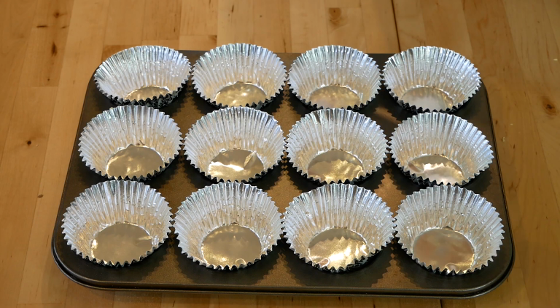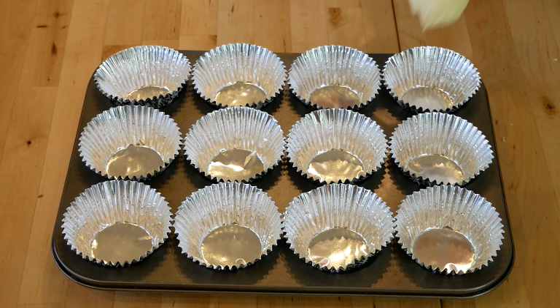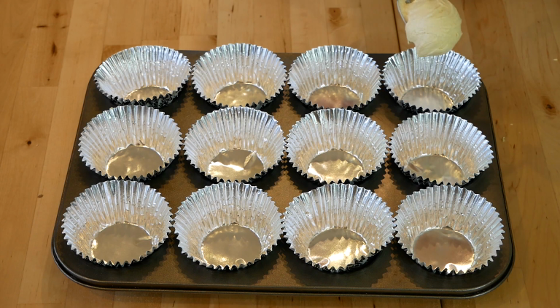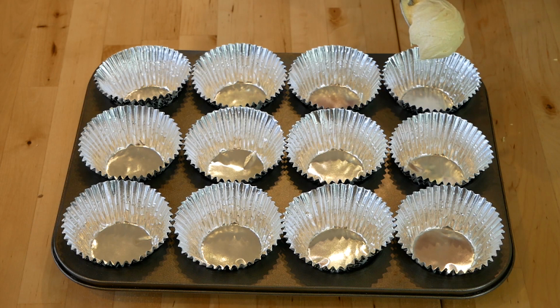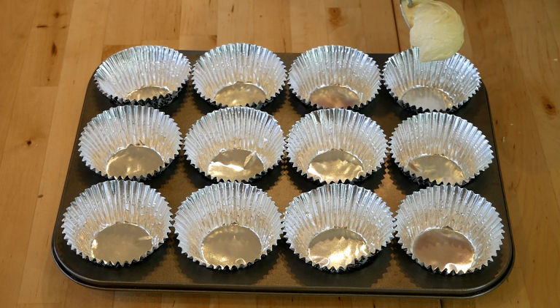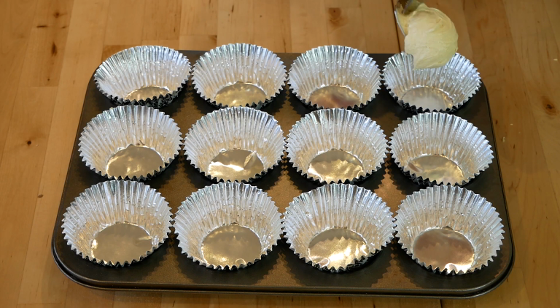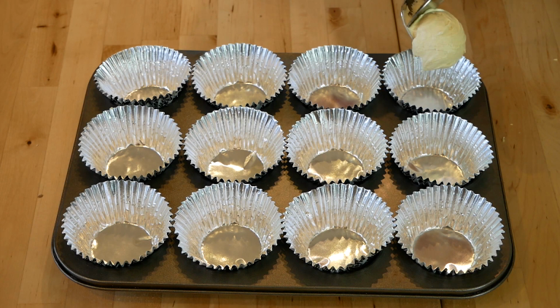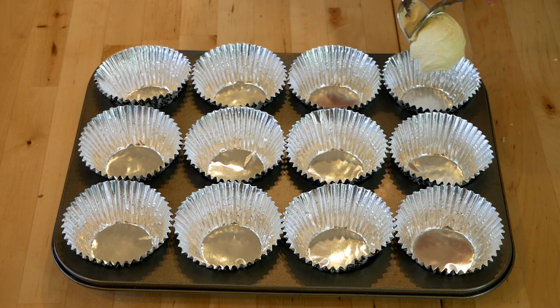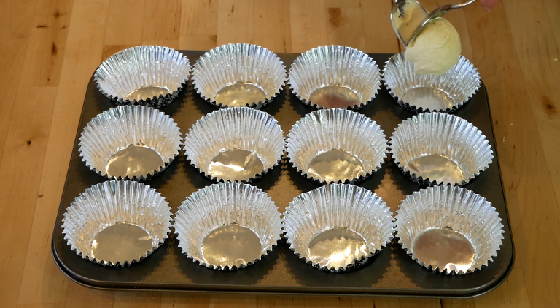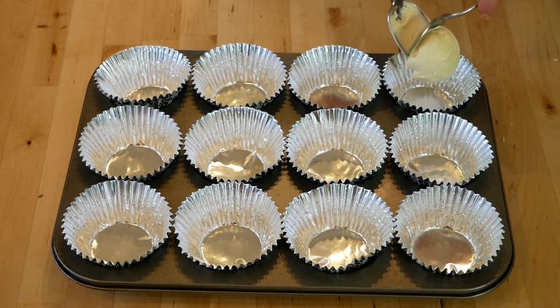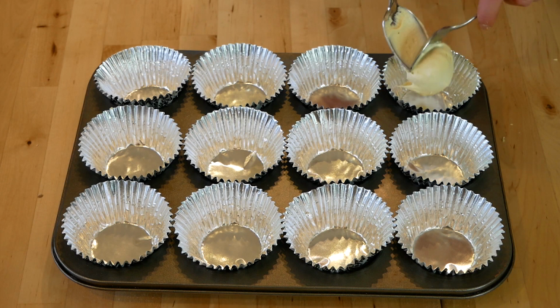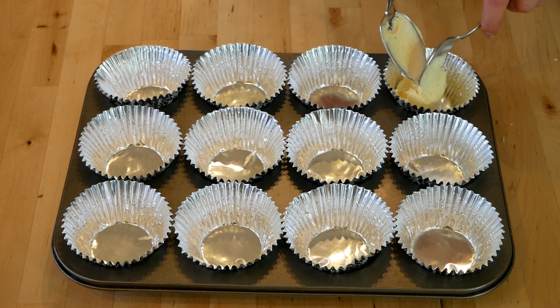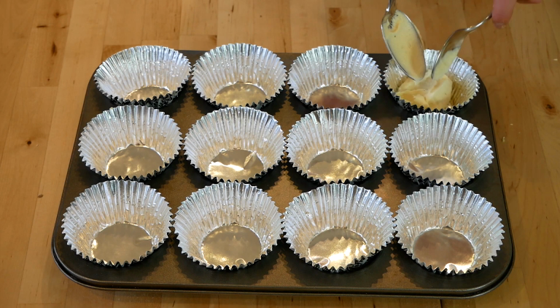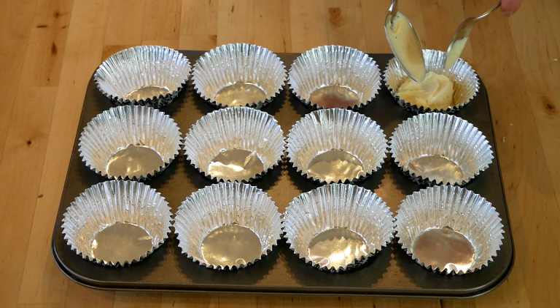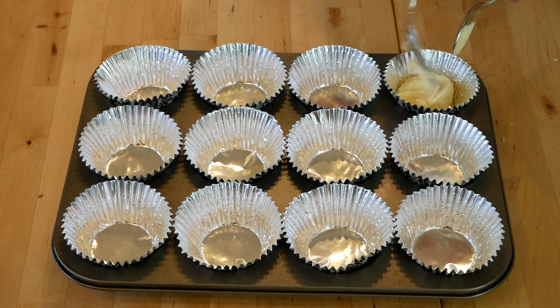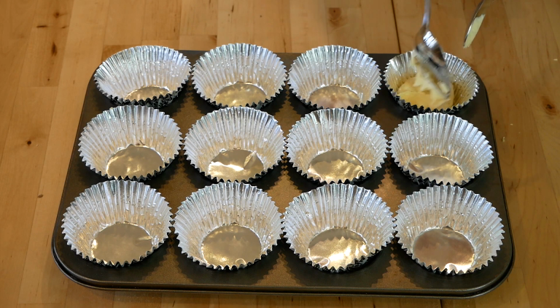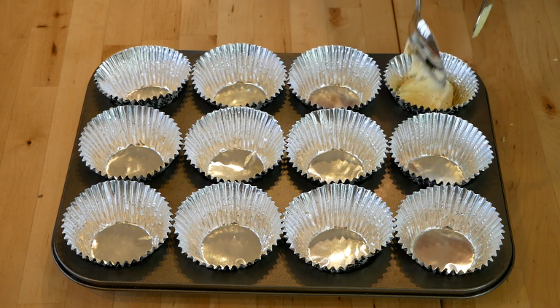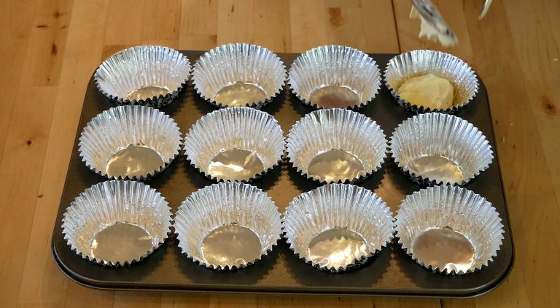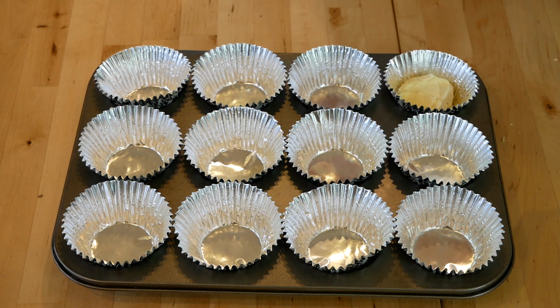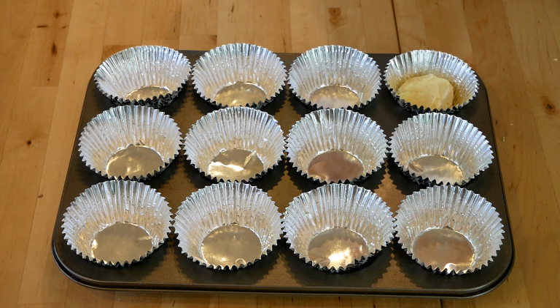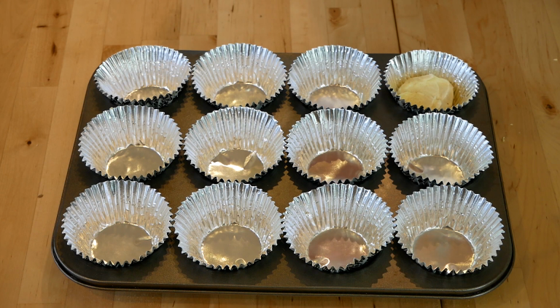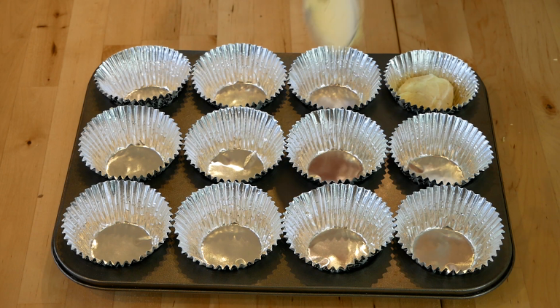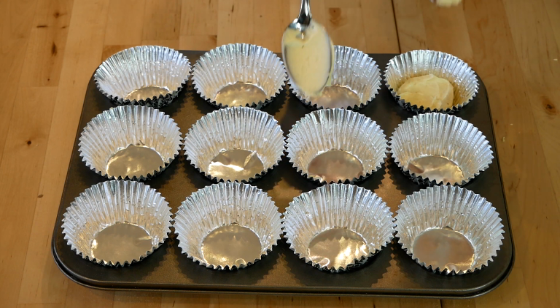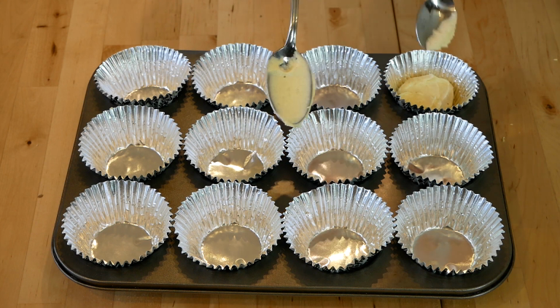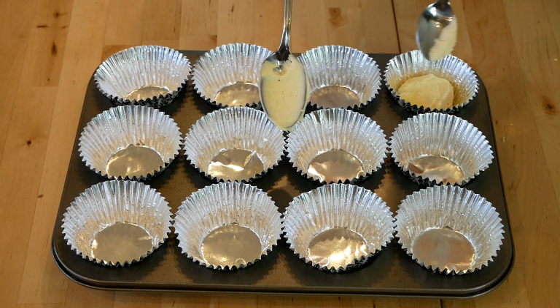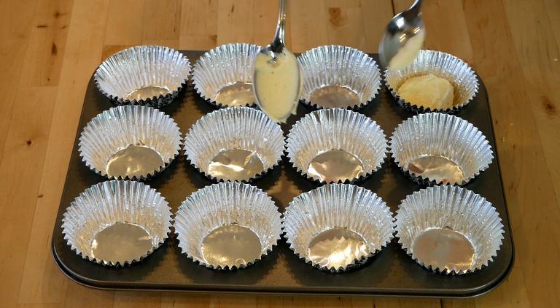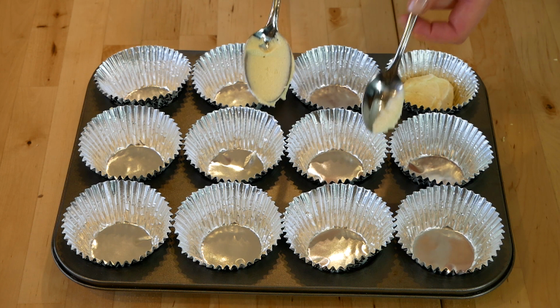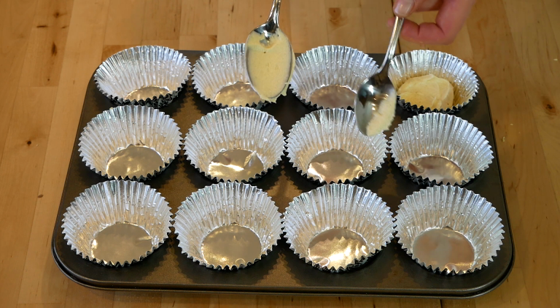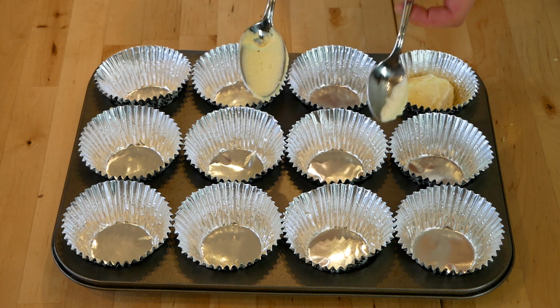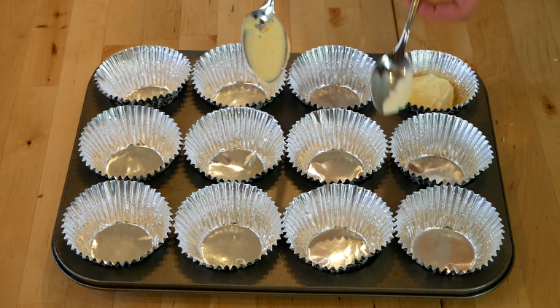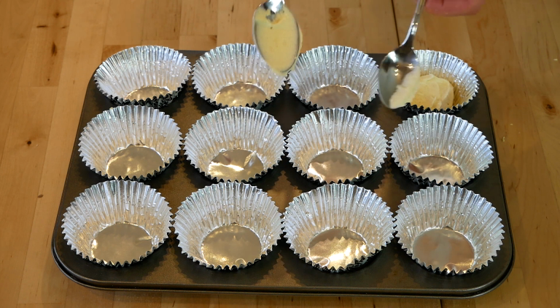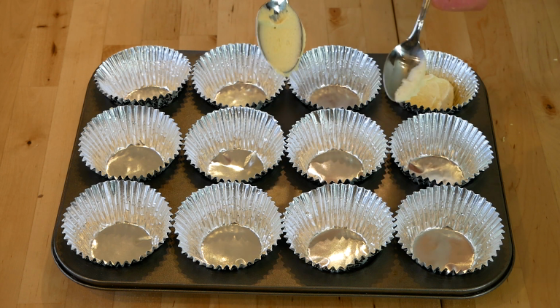Add in the cake mixture using a dessert spoon and a teaspoon.